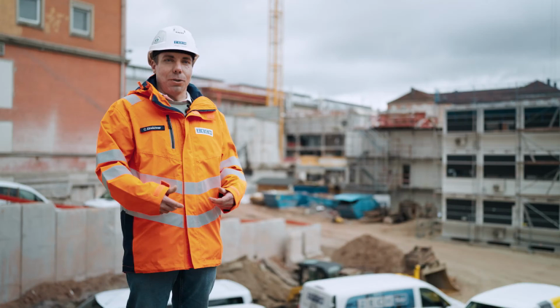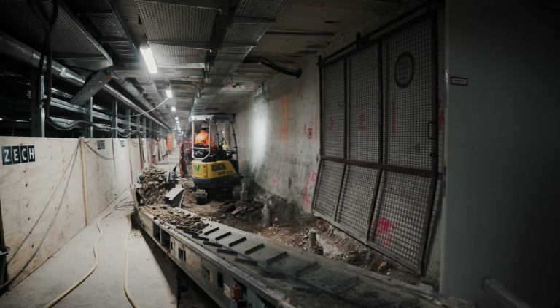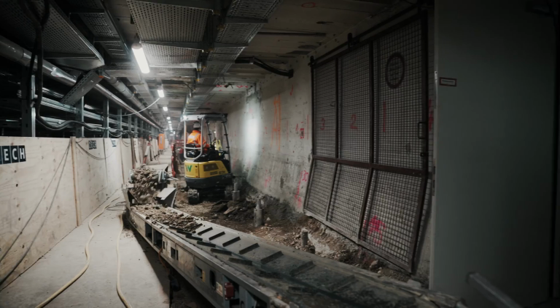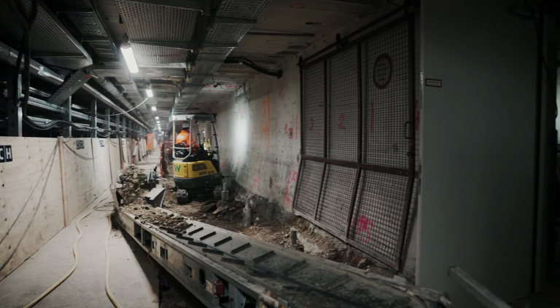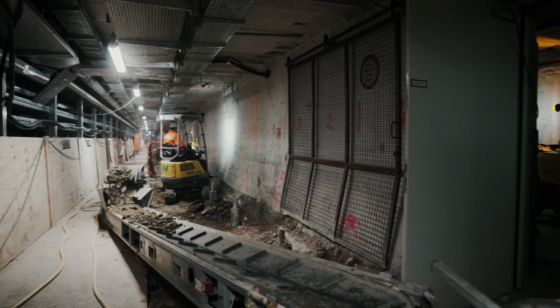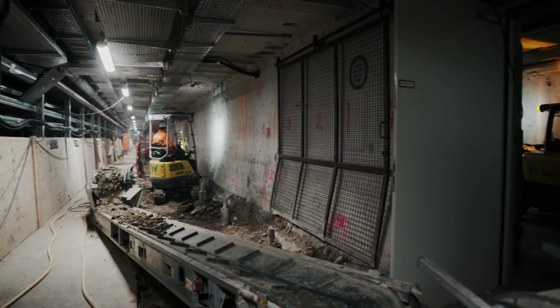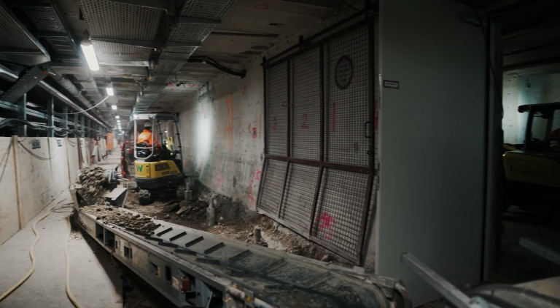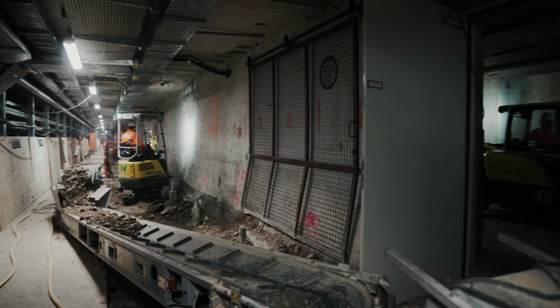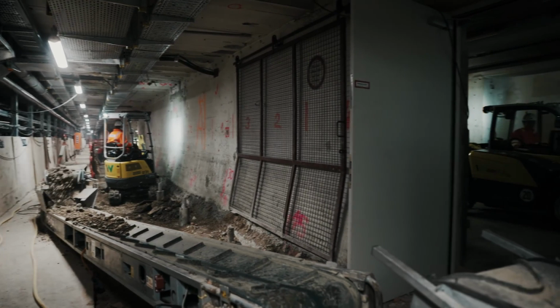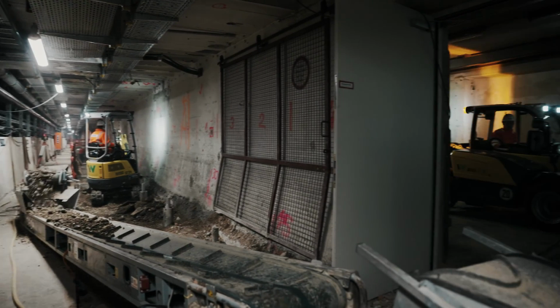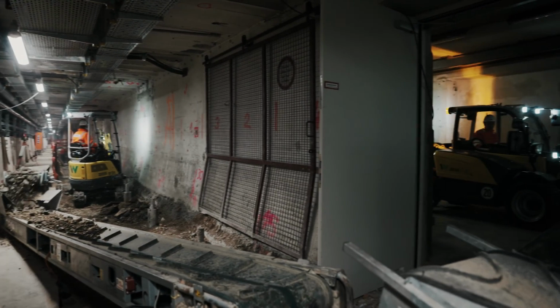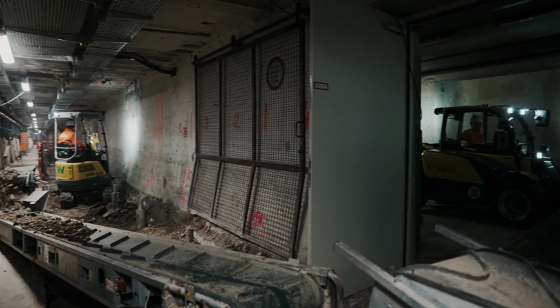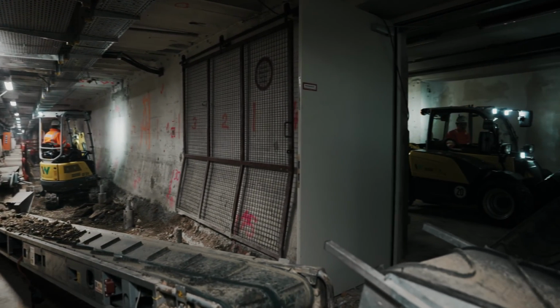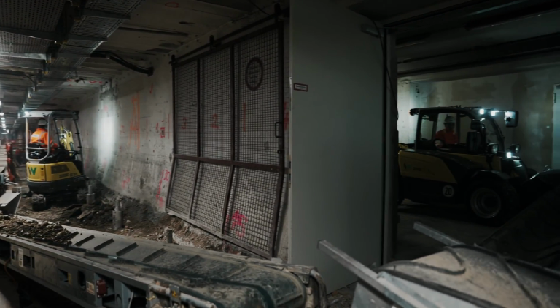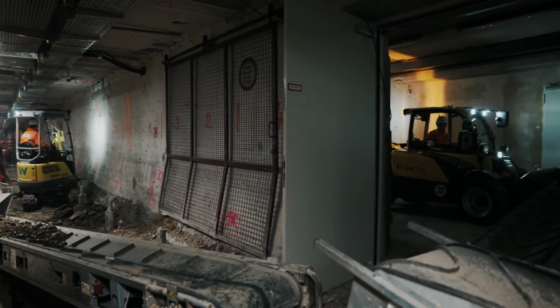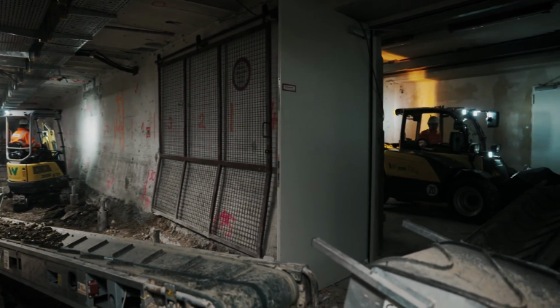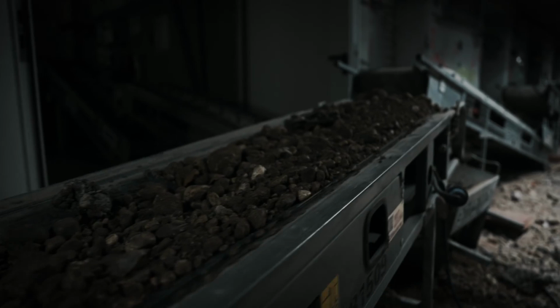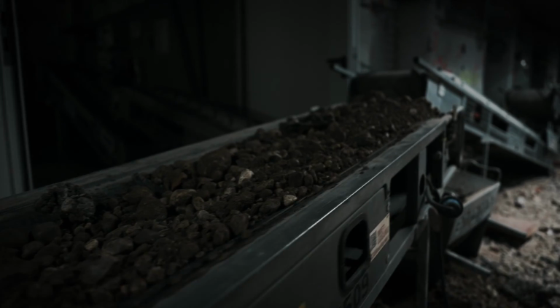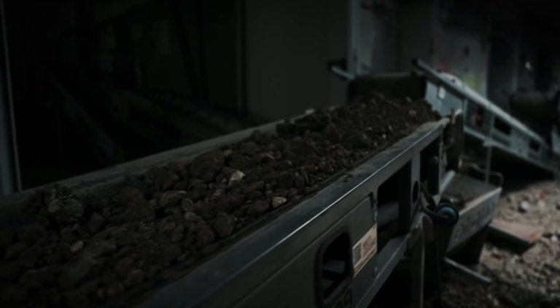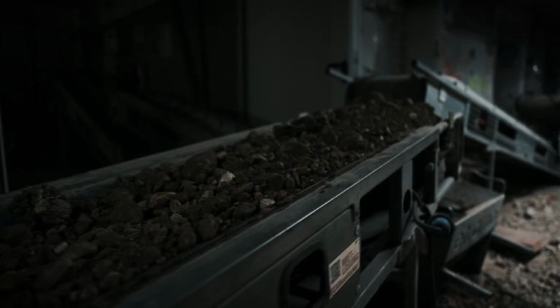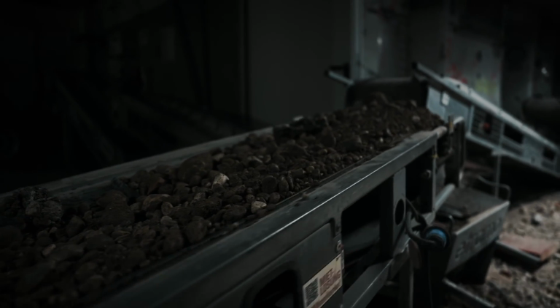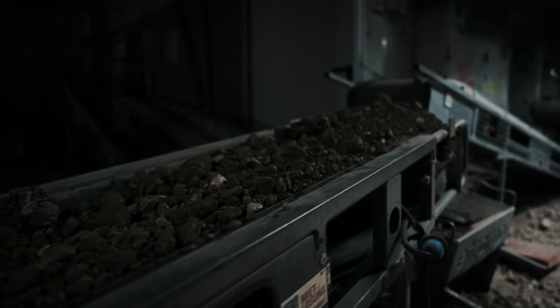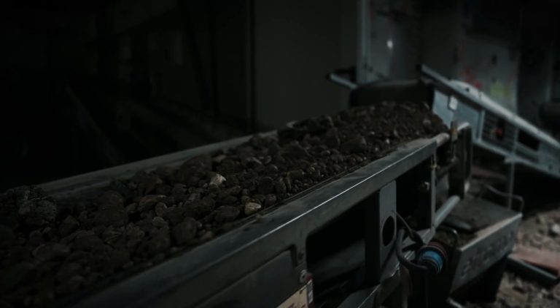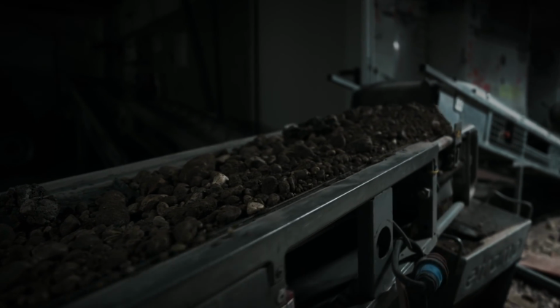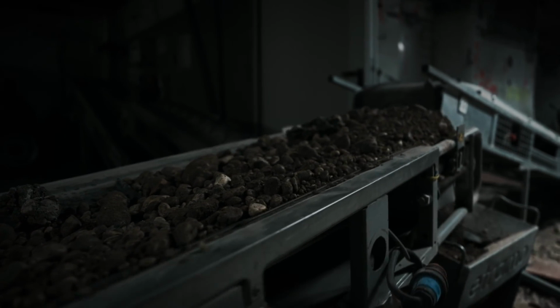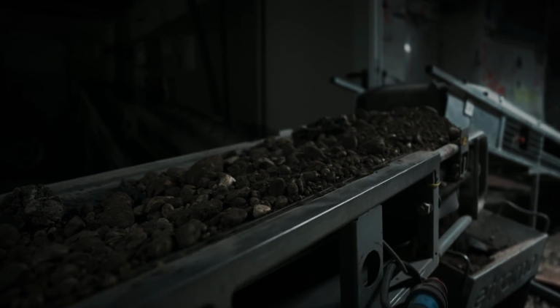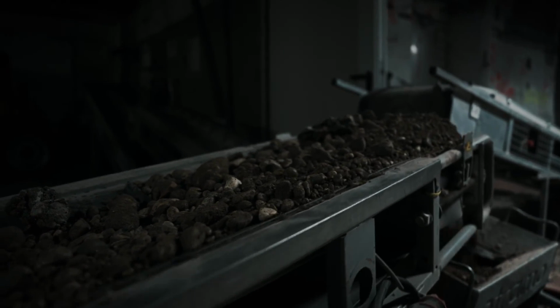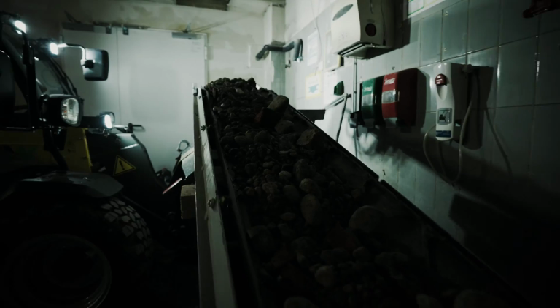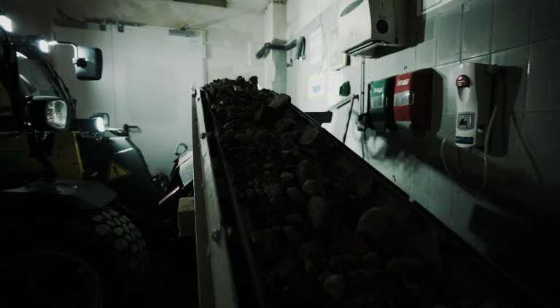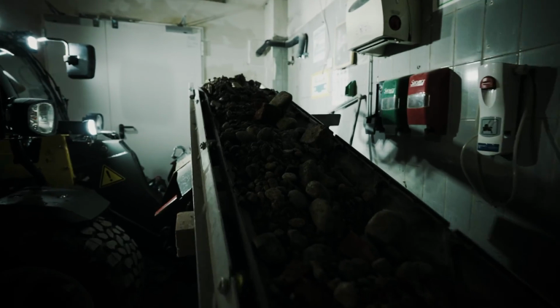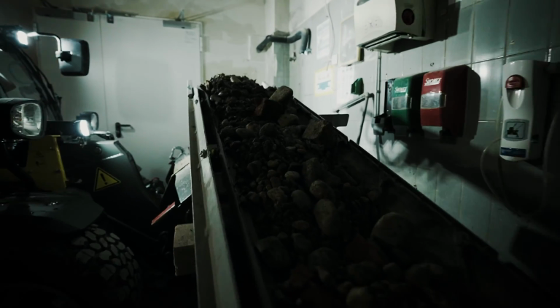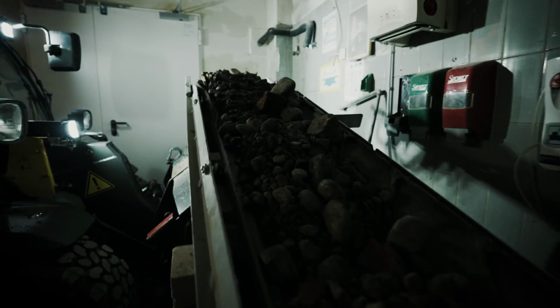It's amazing to see the massive amount of material you can manage to move during the day with such a small machine.